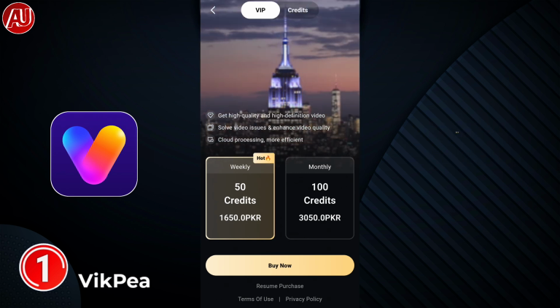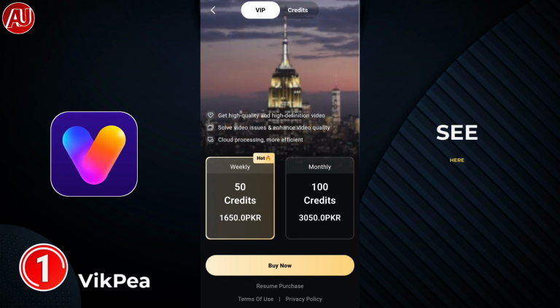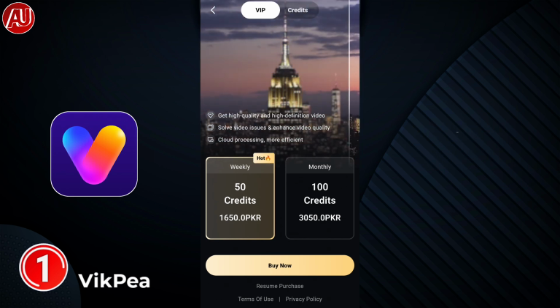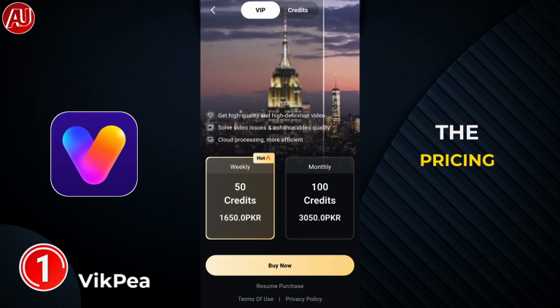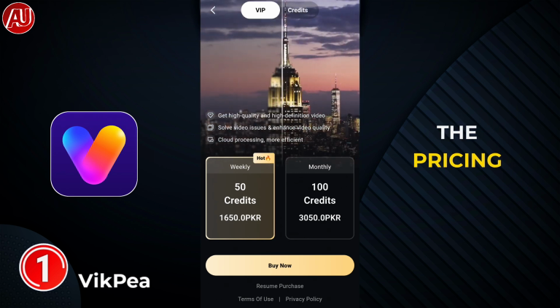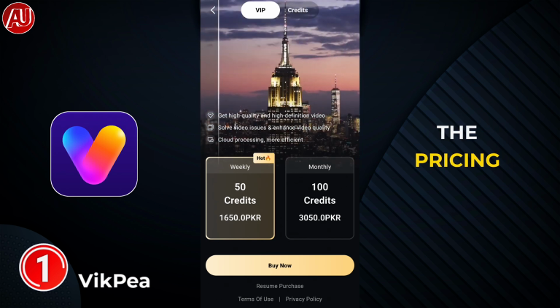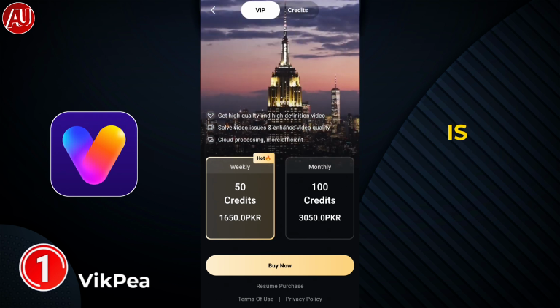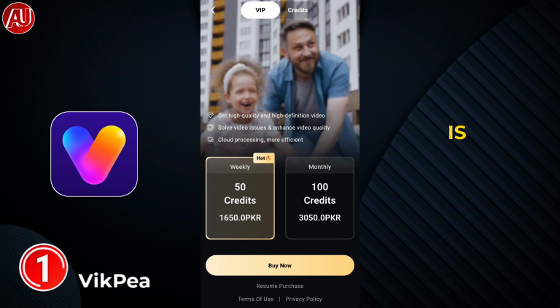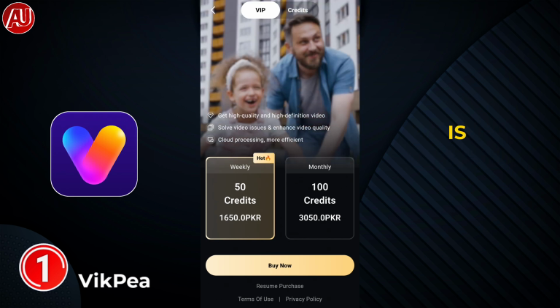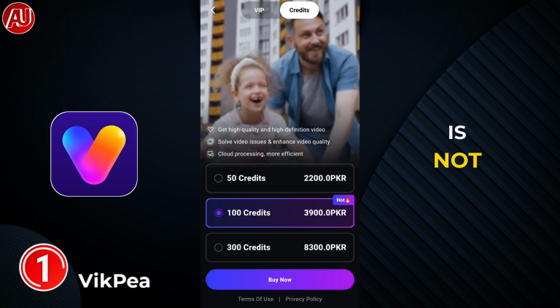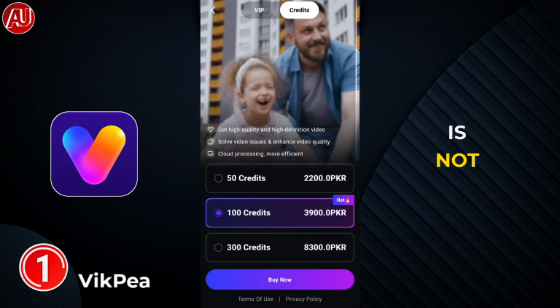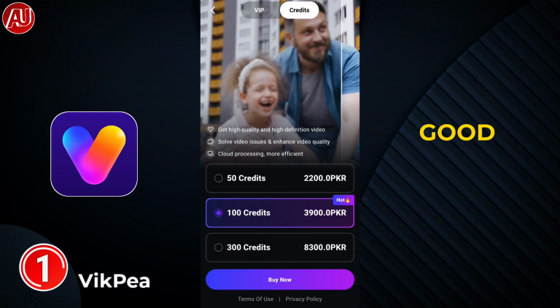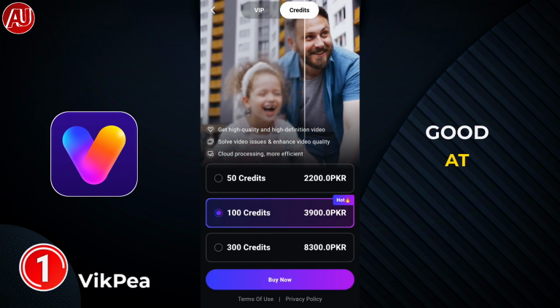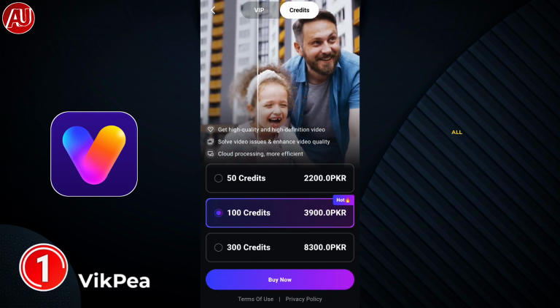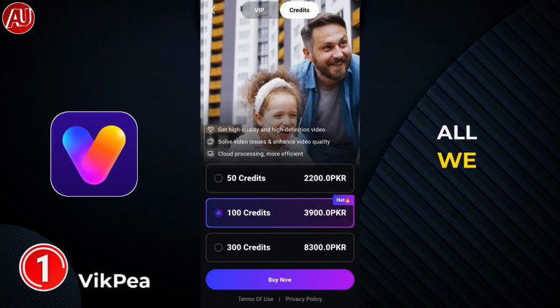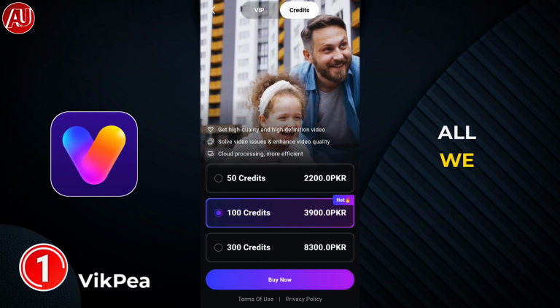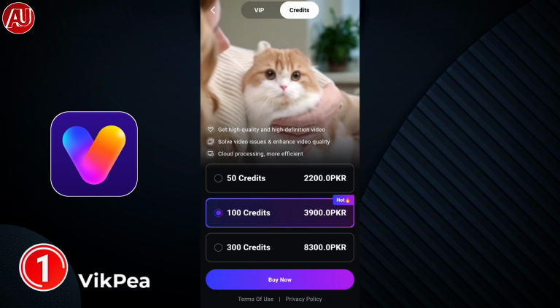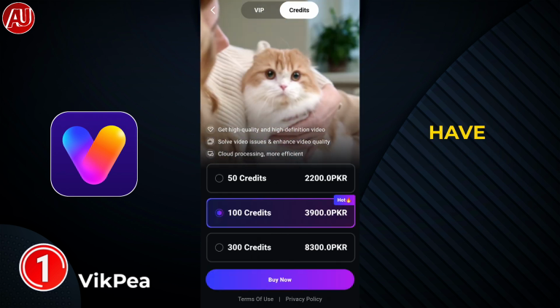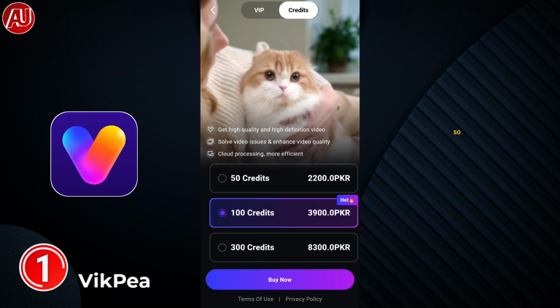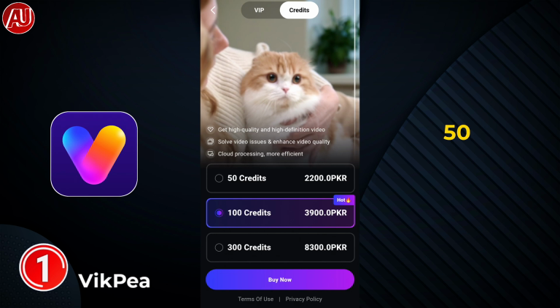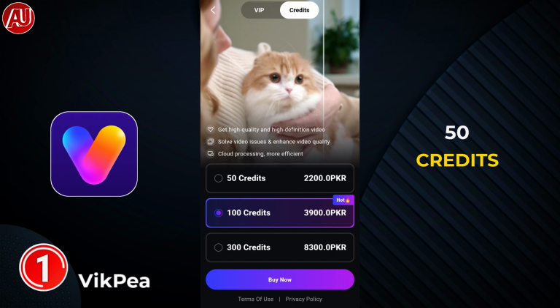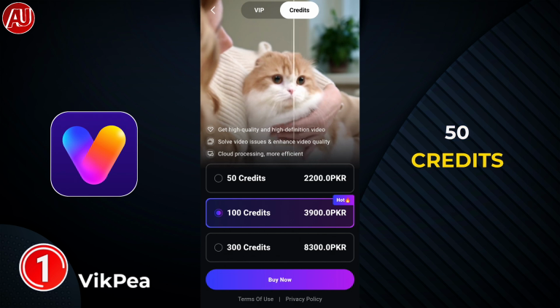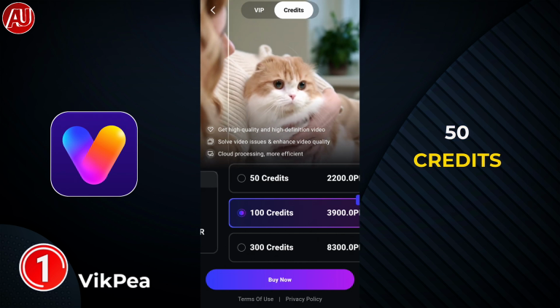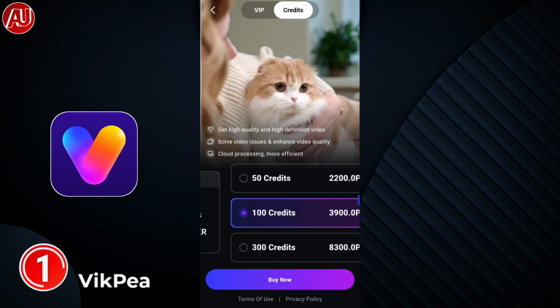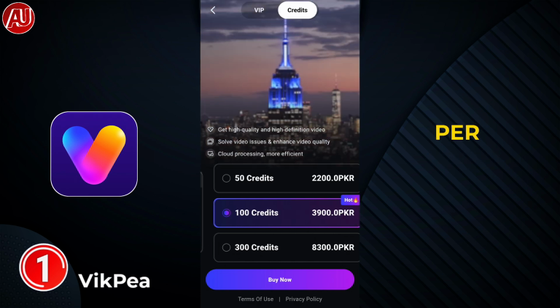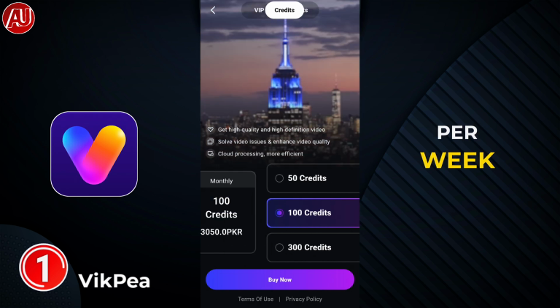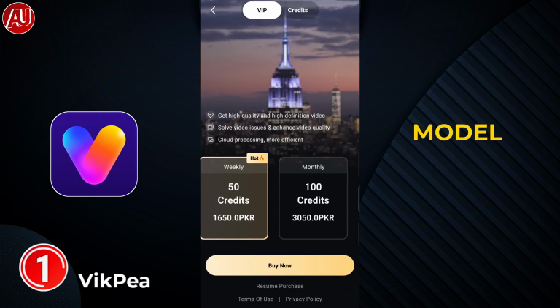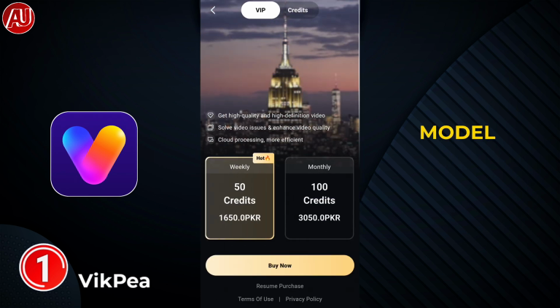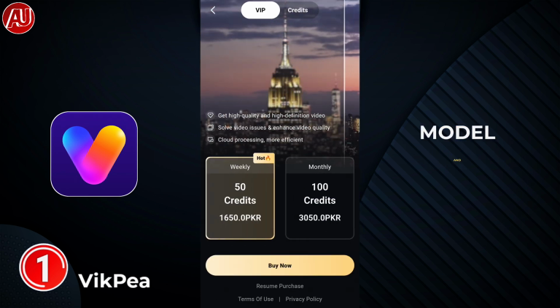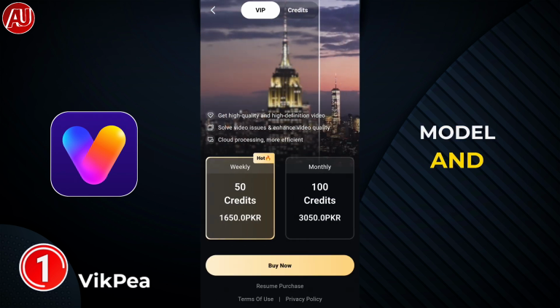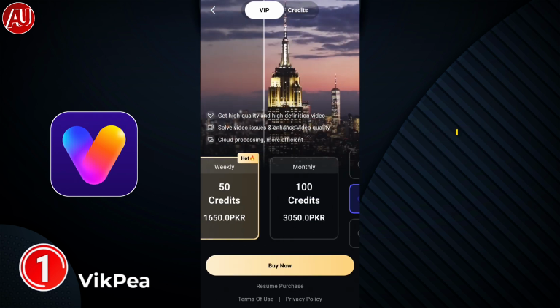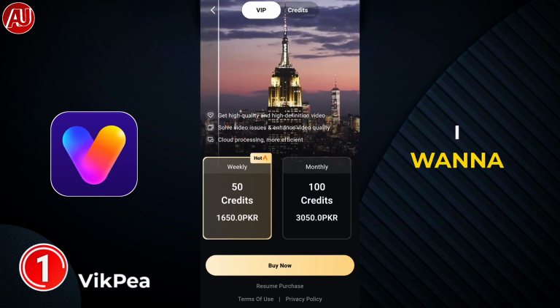The pricing is not good at all. We have a 50 credits per week model, and I want to show you how many credits are required per second.